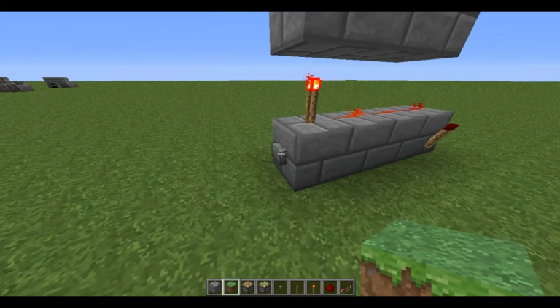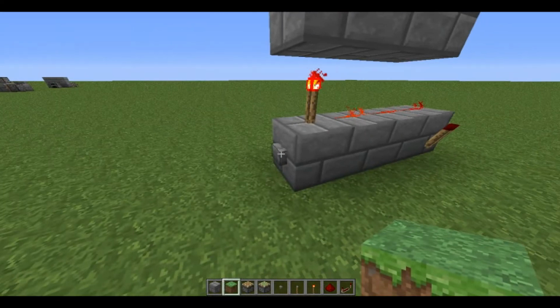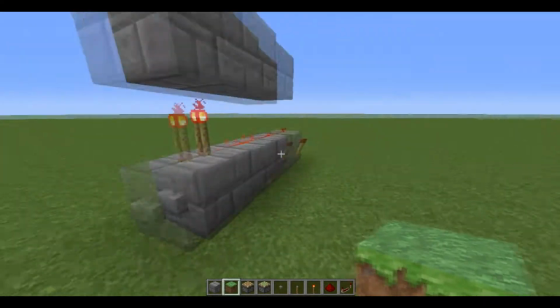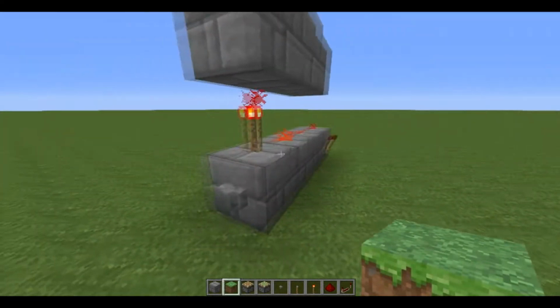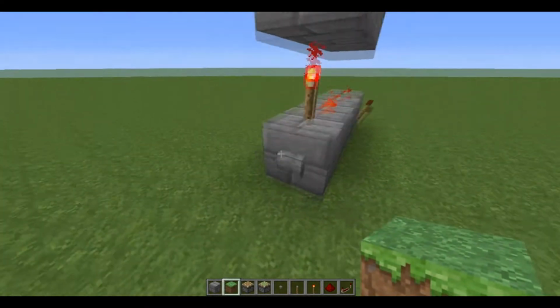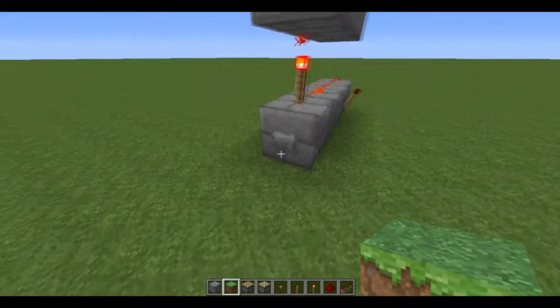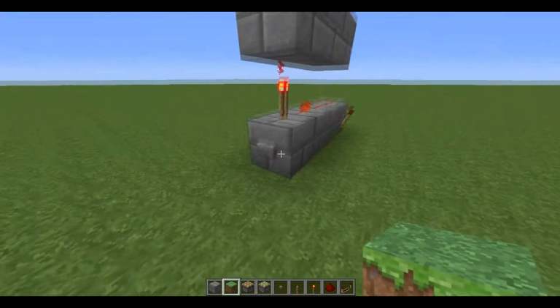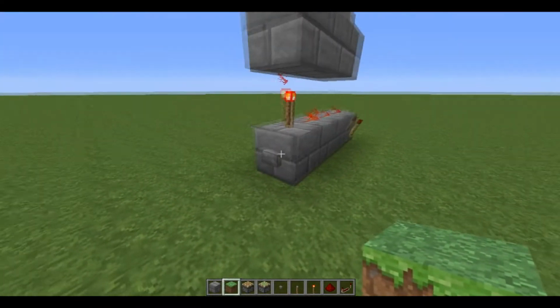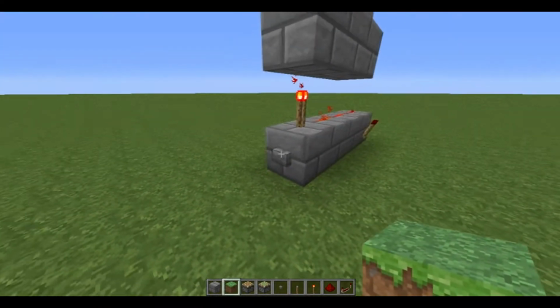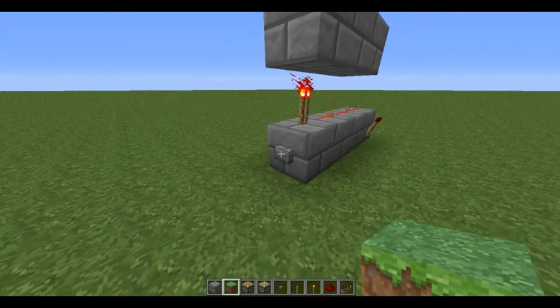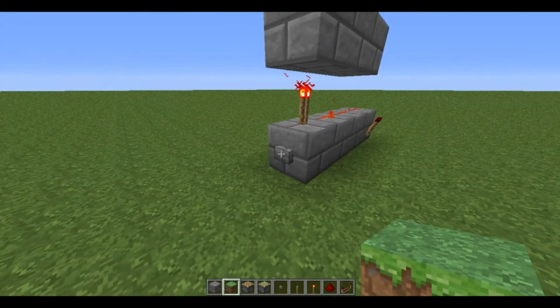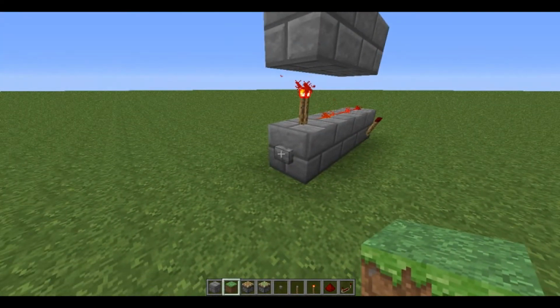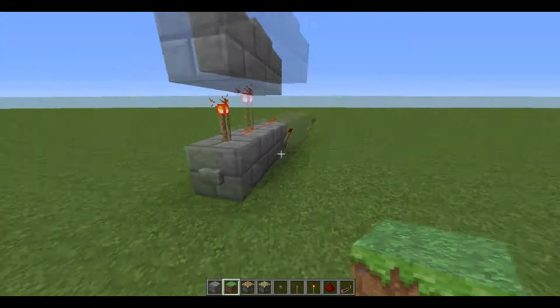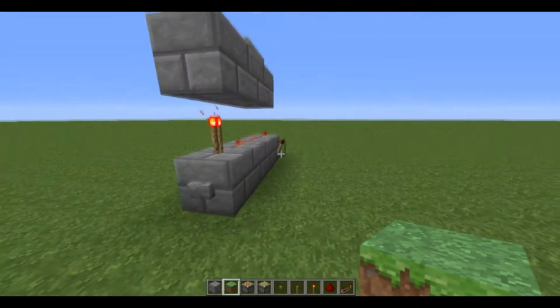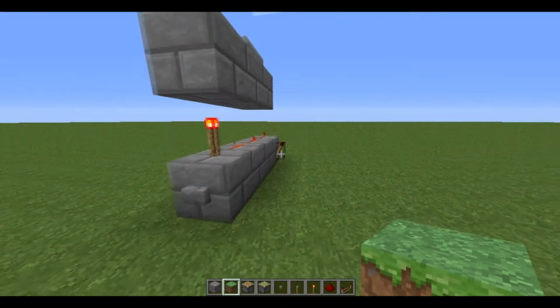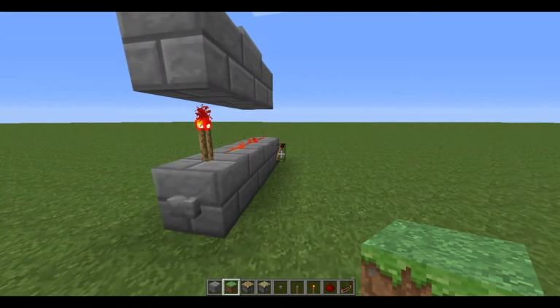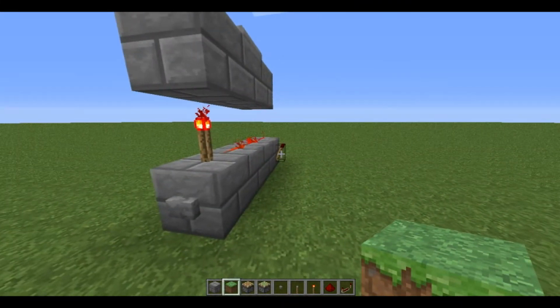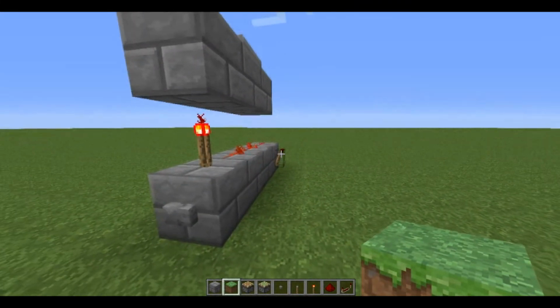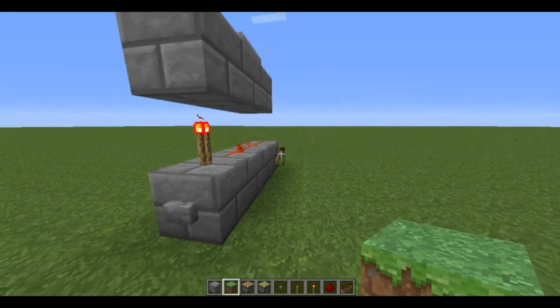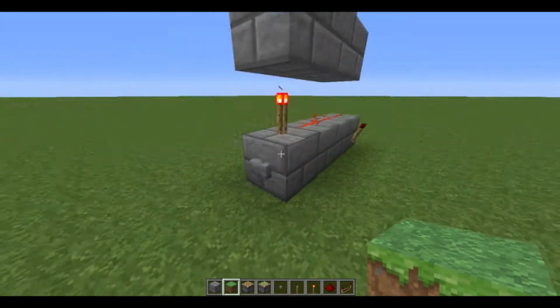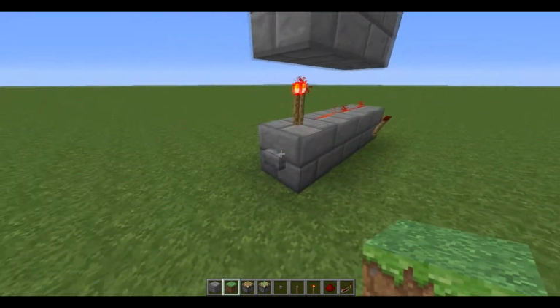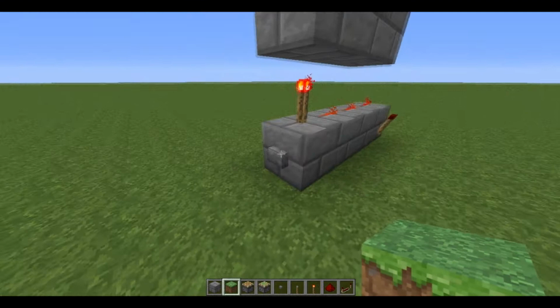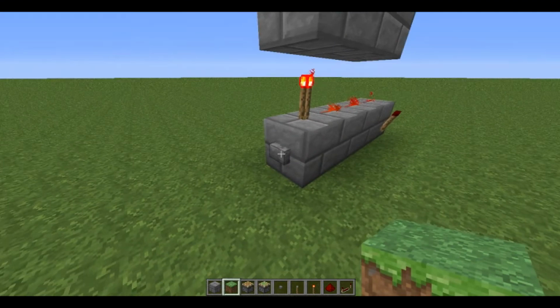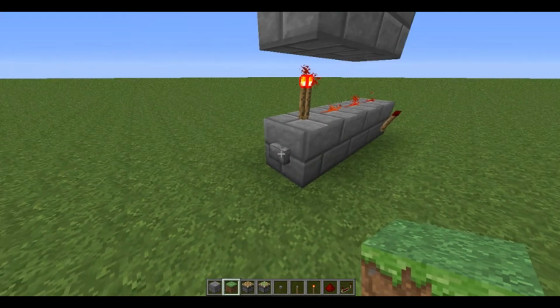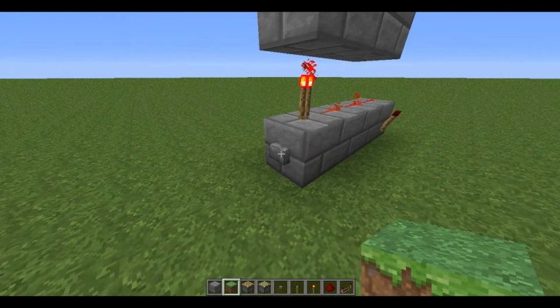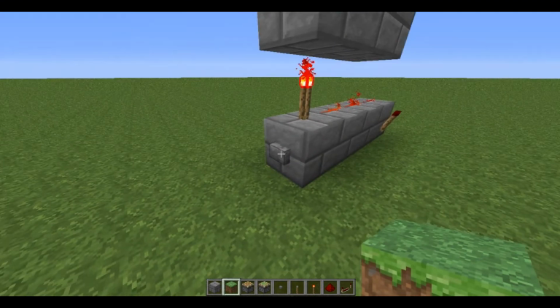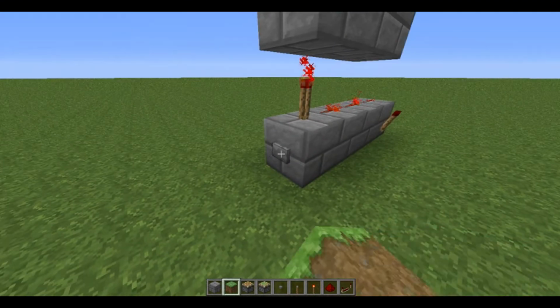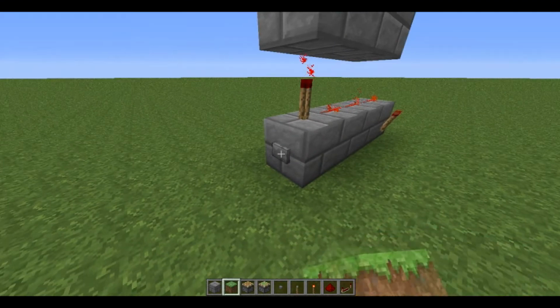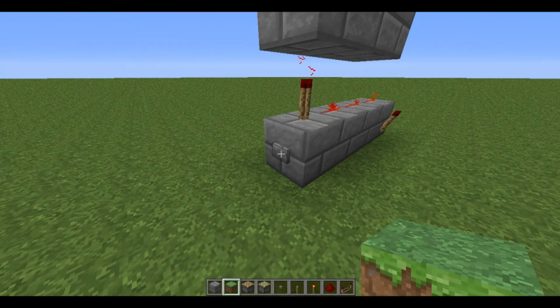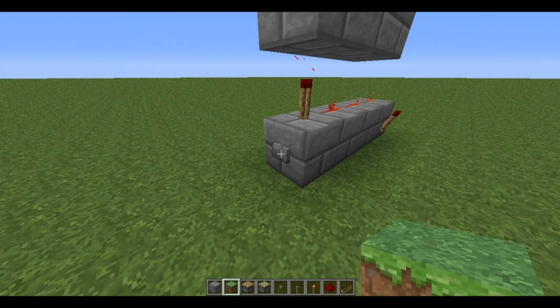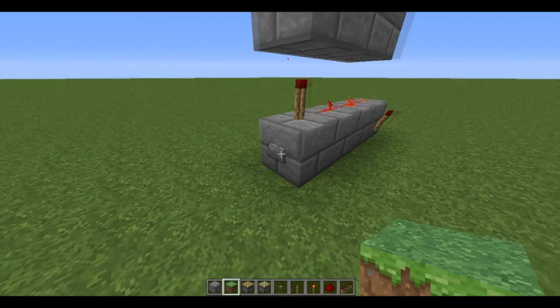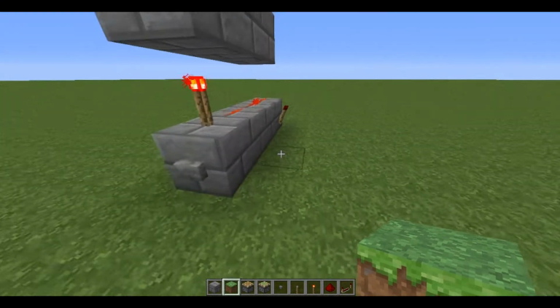Here's how it works: just press this button and you'll see this torch blink on and off.